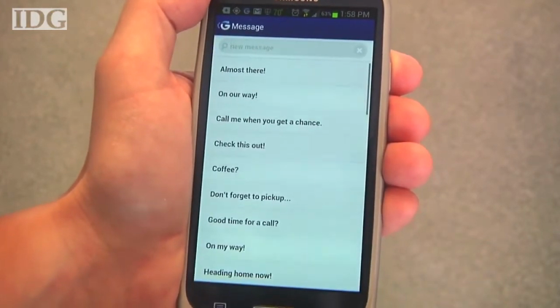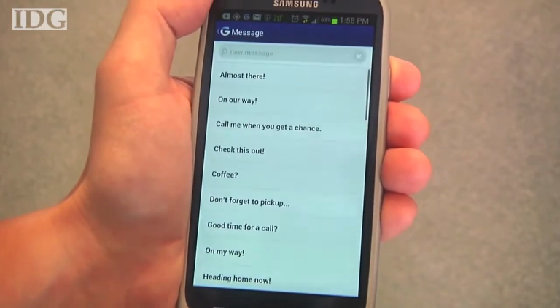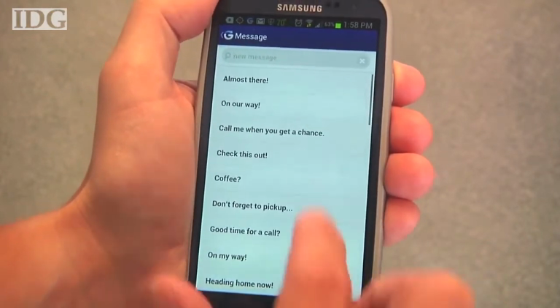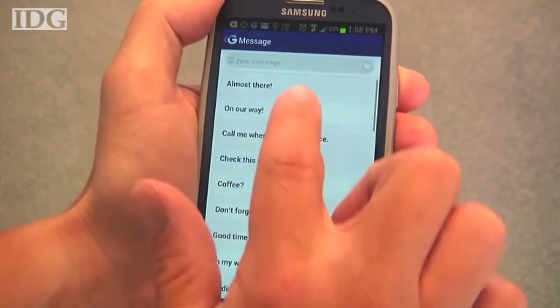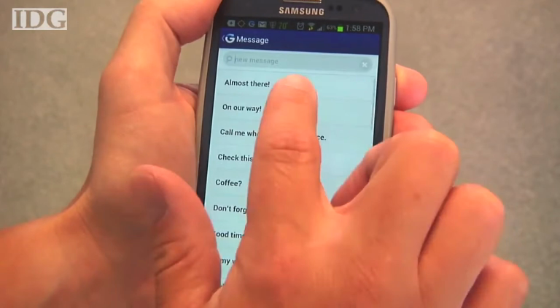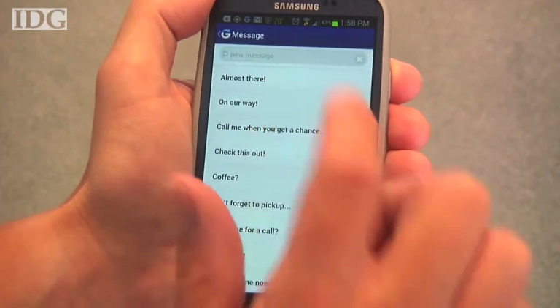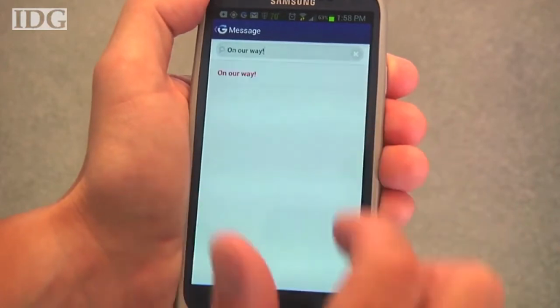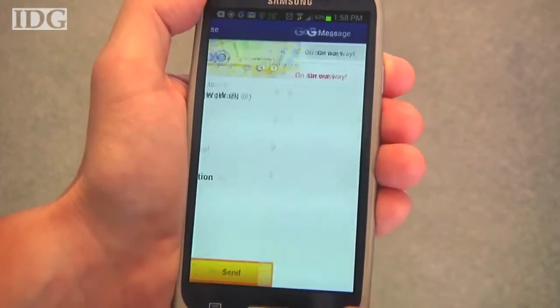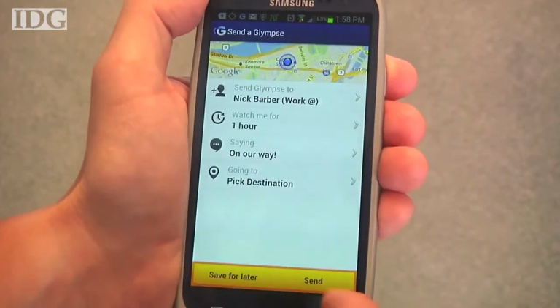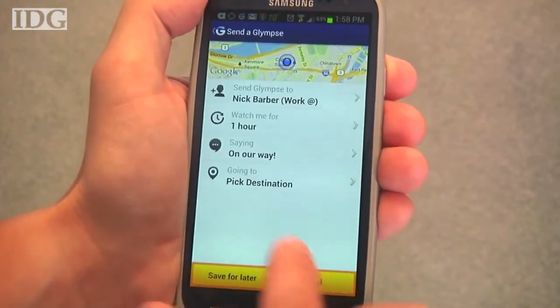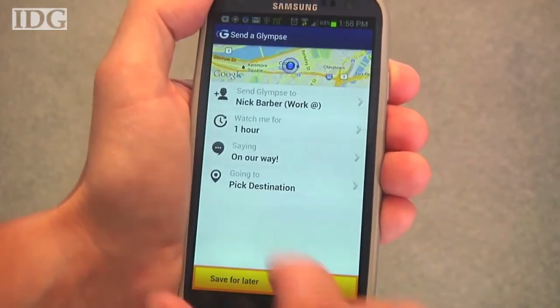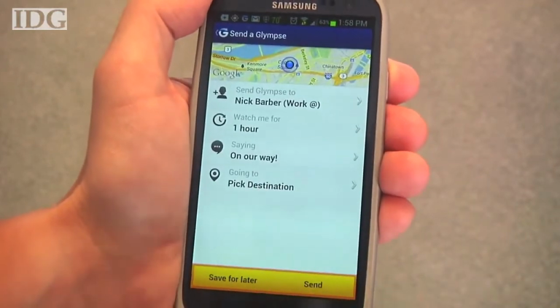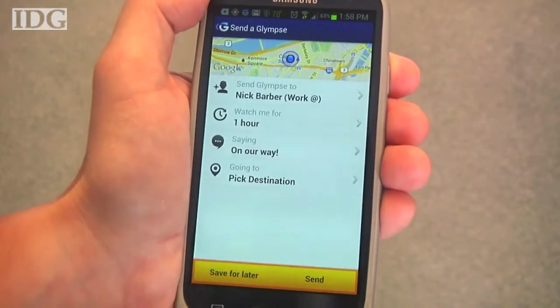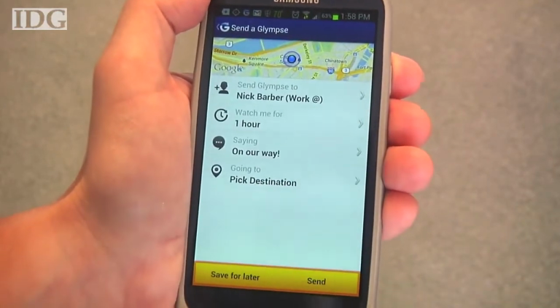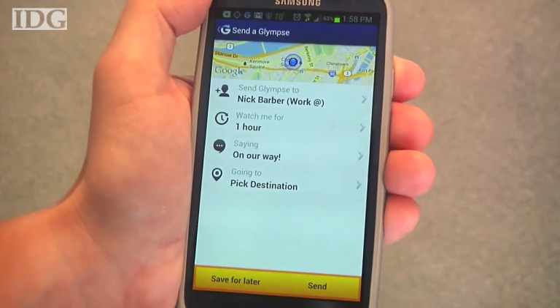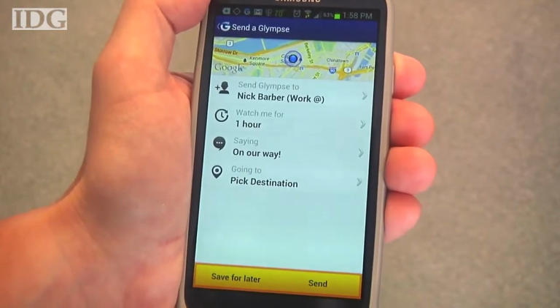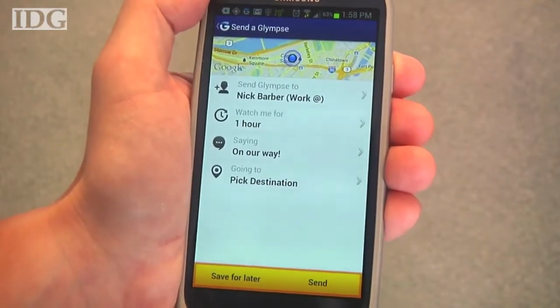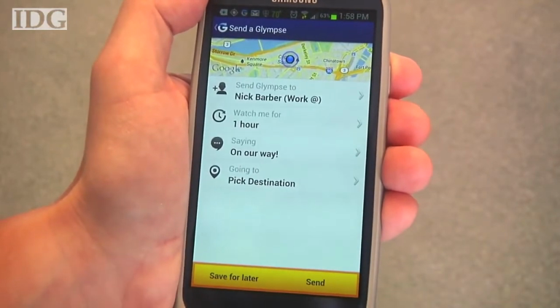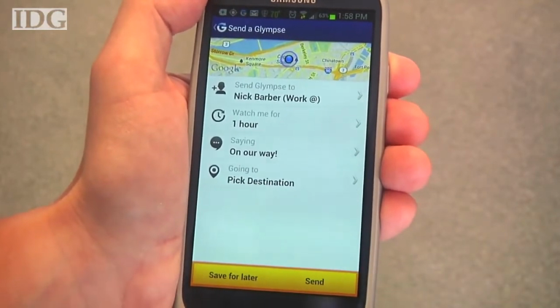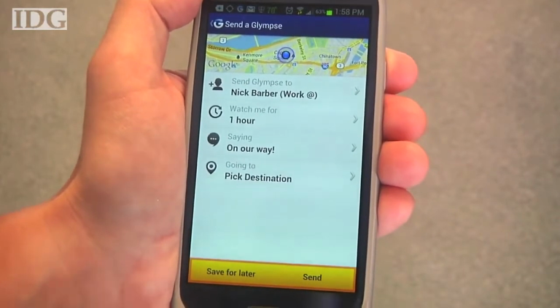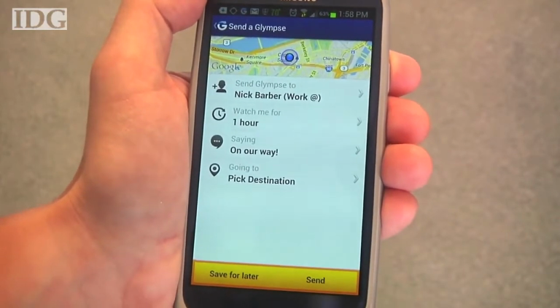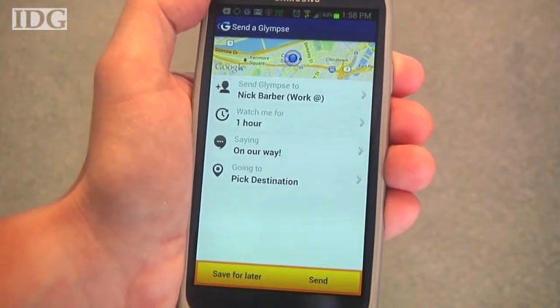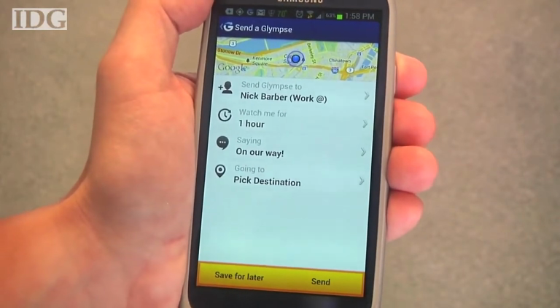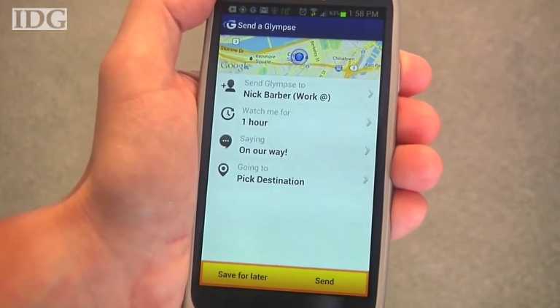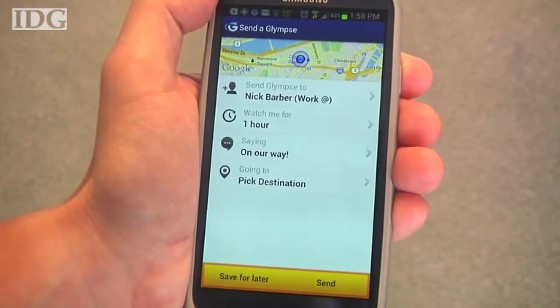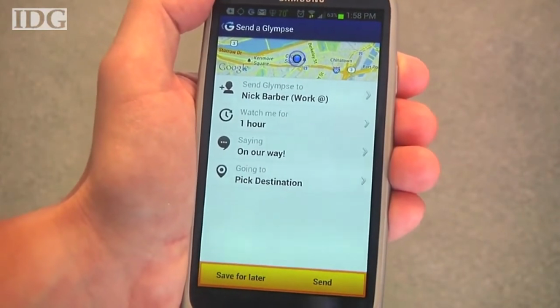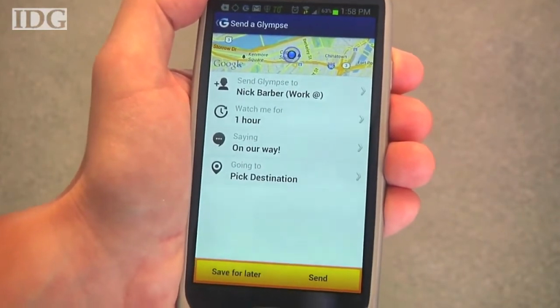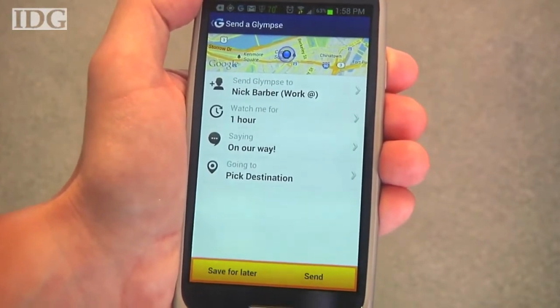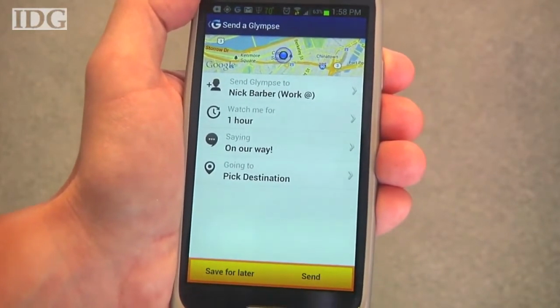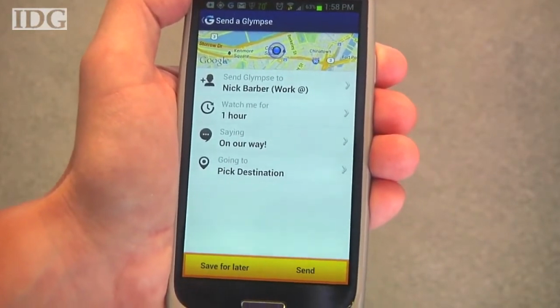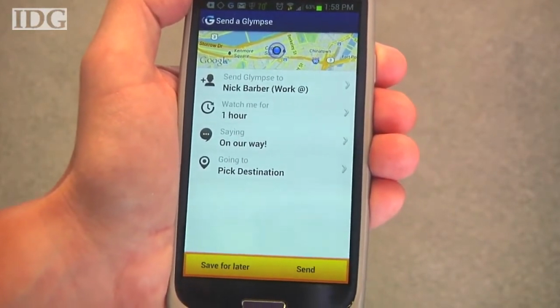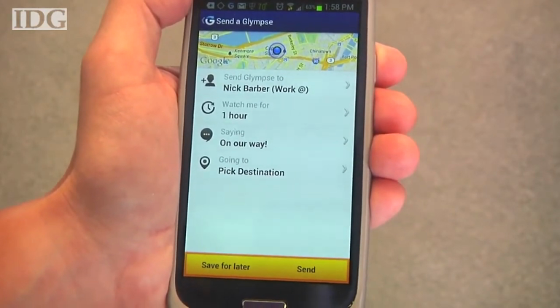Put in a quick message, and even pick a destination, in which case it'll send your recipient an ETA.